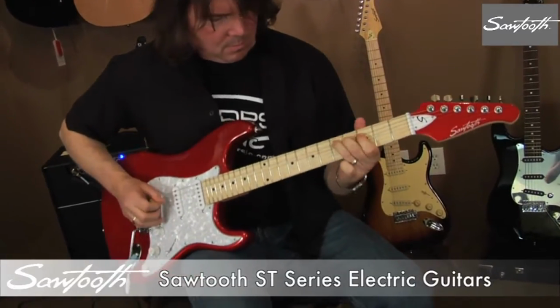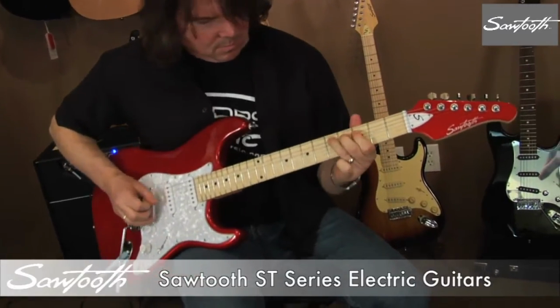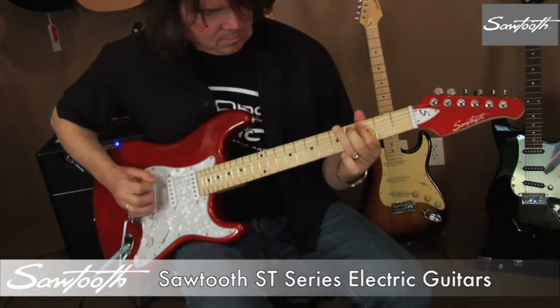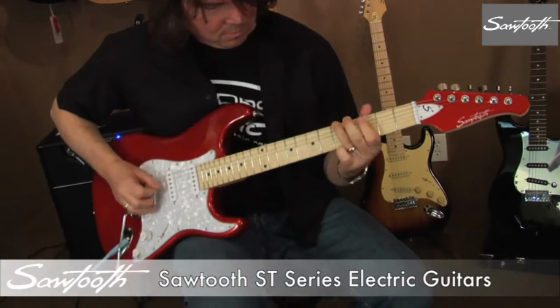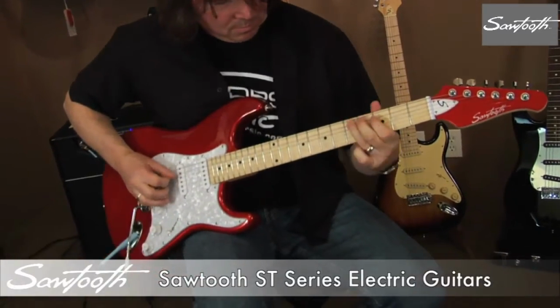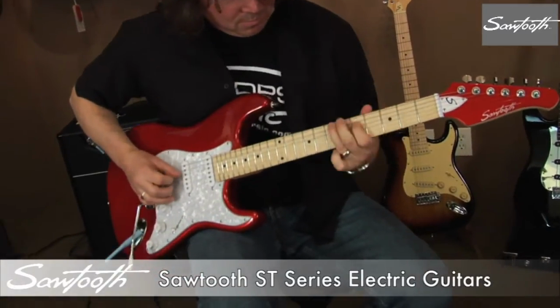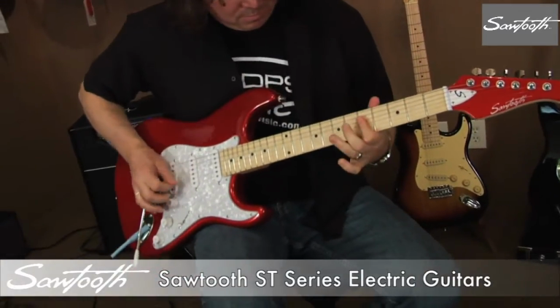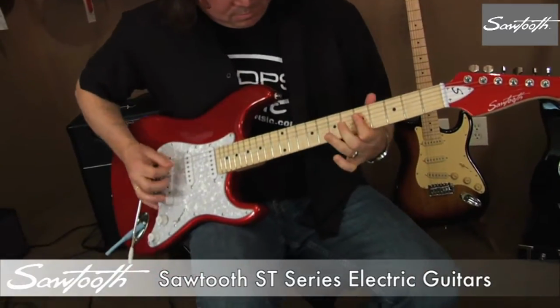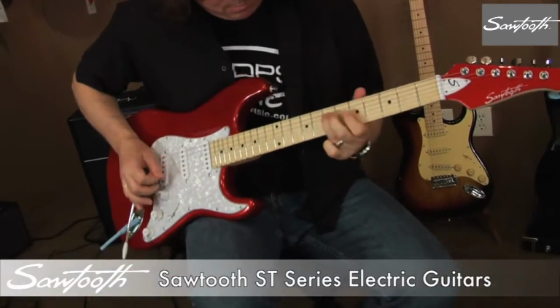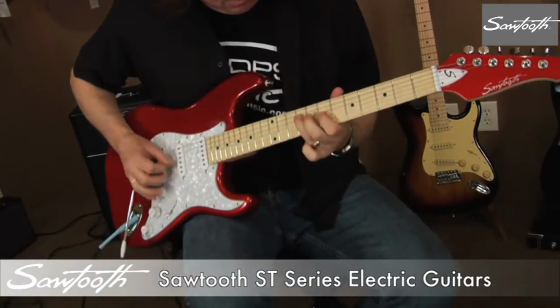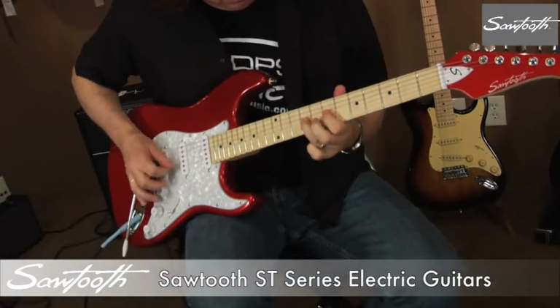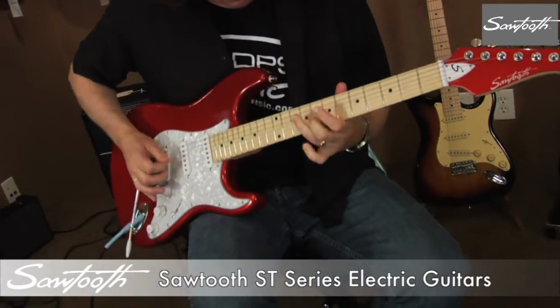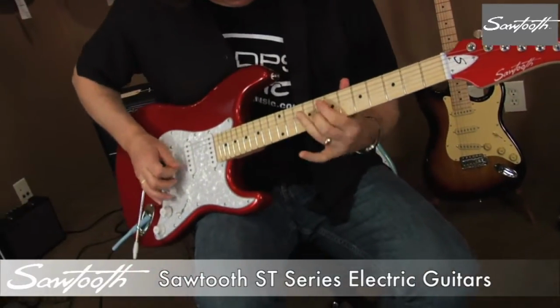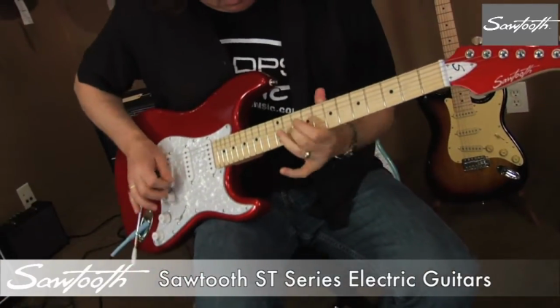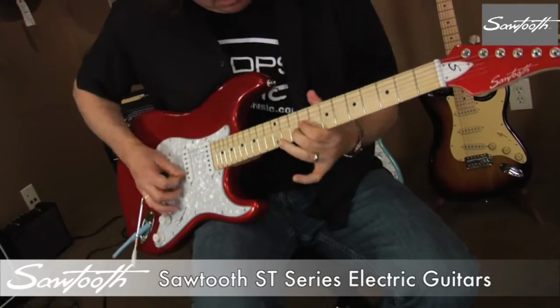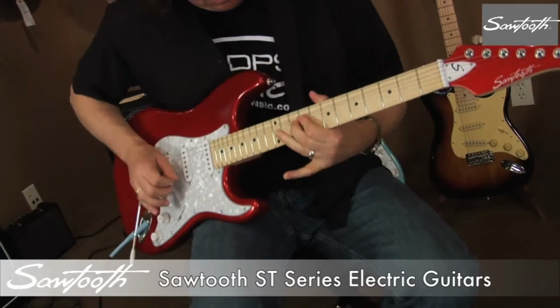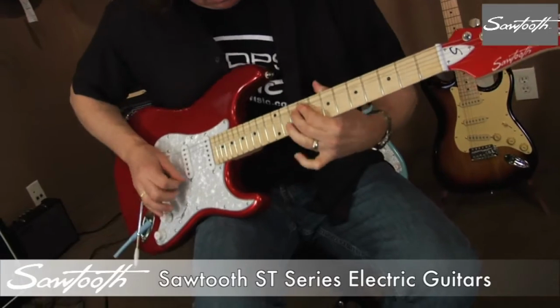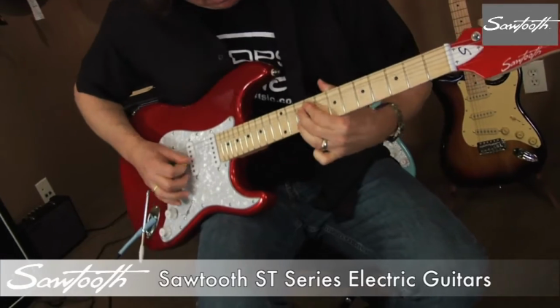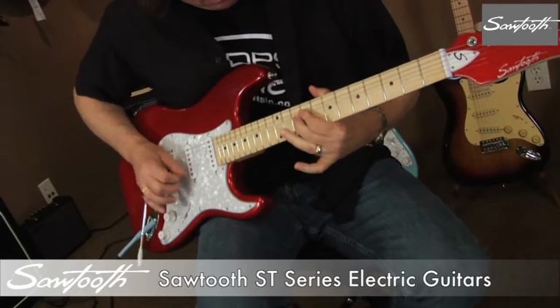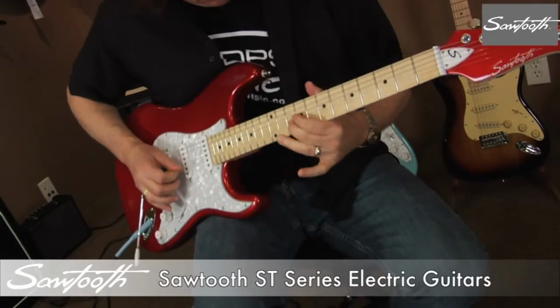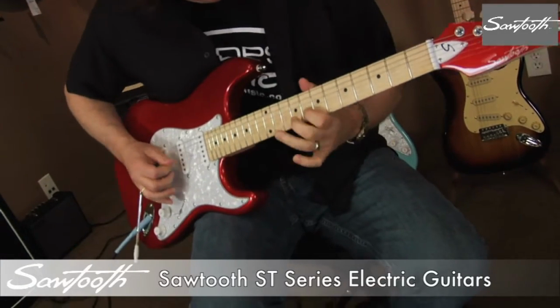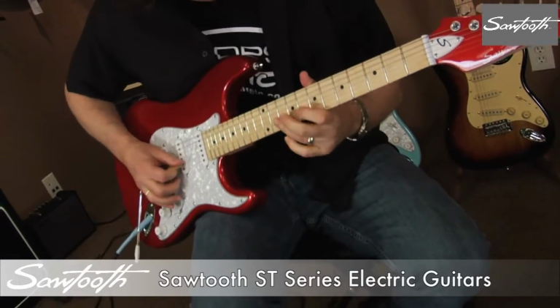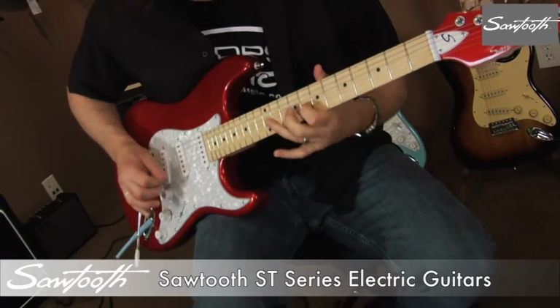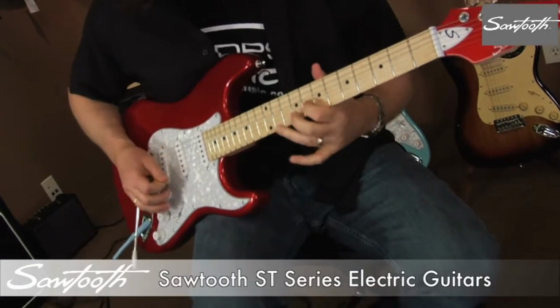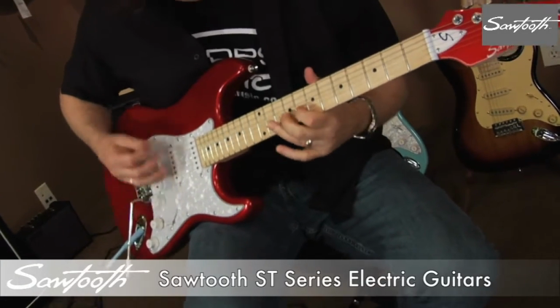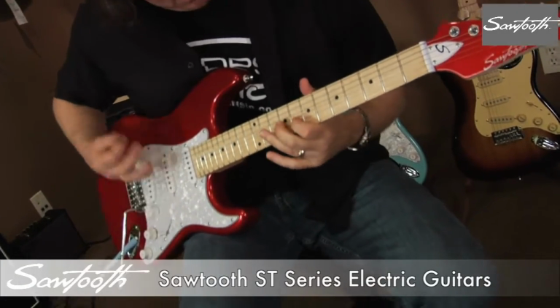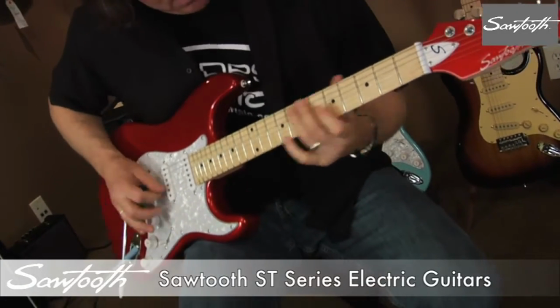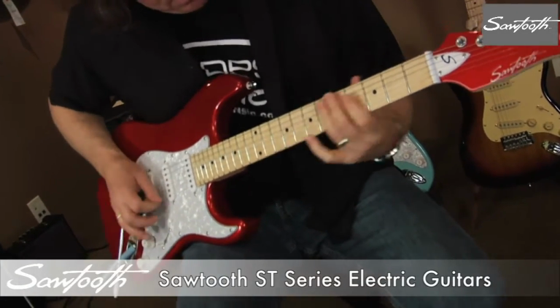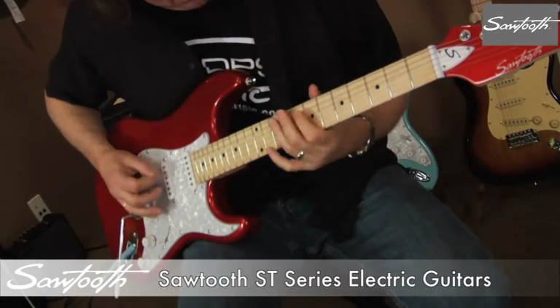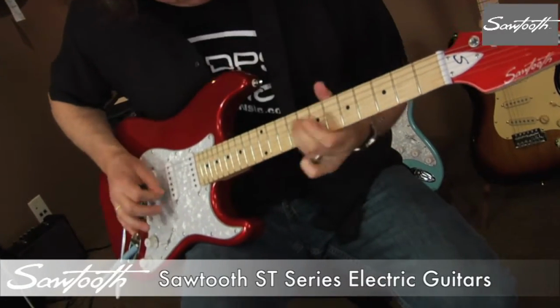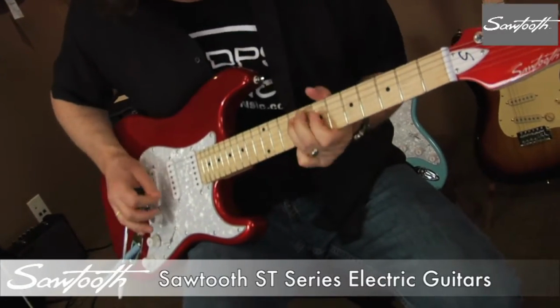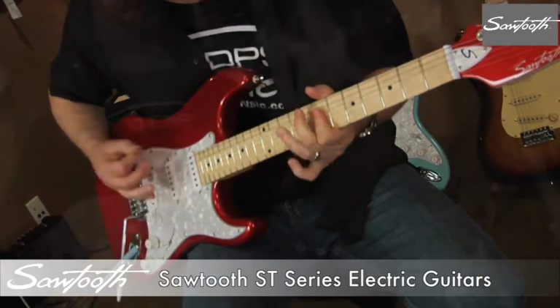Crafted to give you a great sounding, sleek looking, easy playing electric guitar with a vintage vibe.